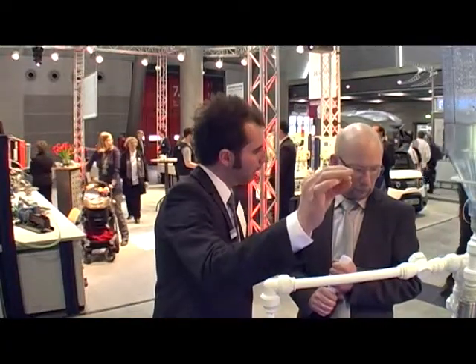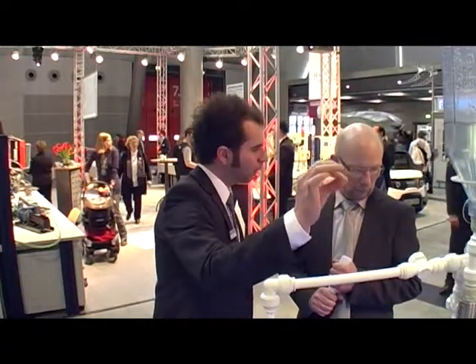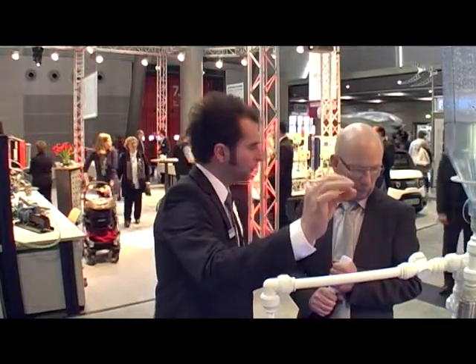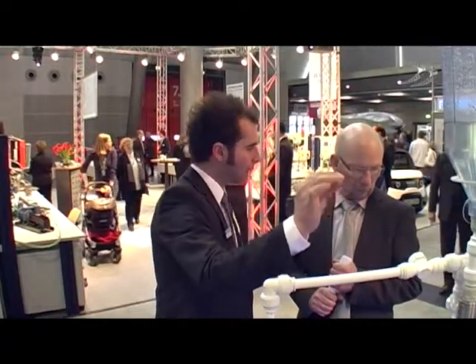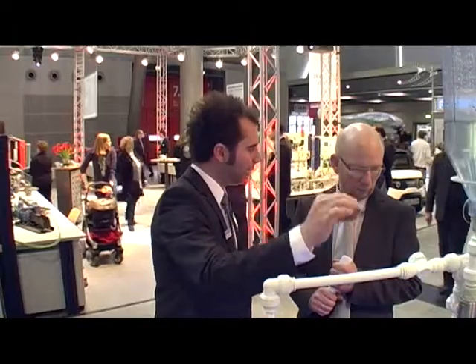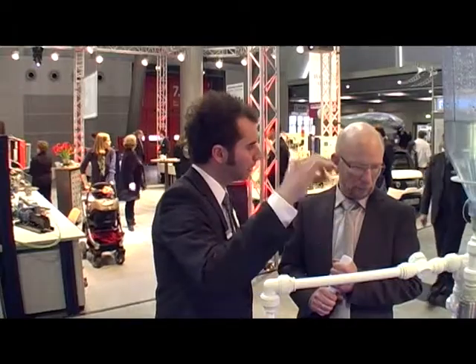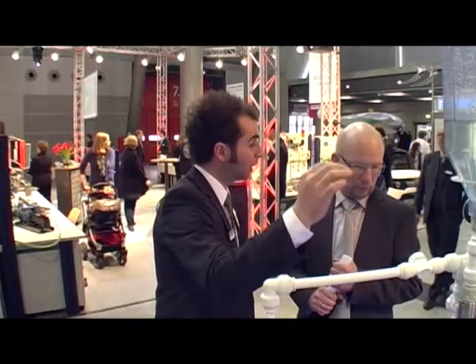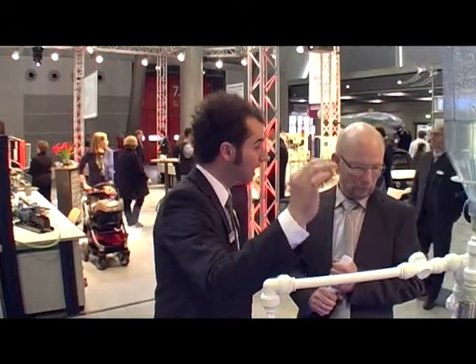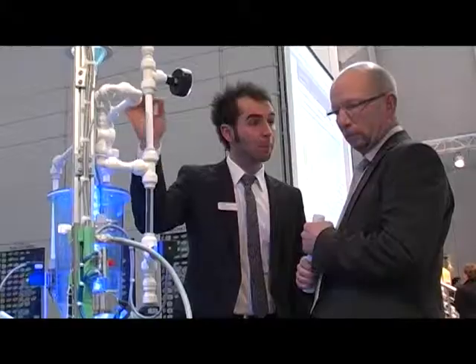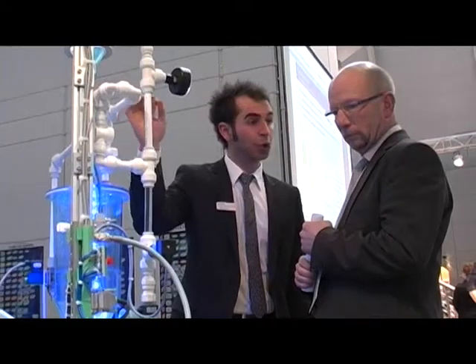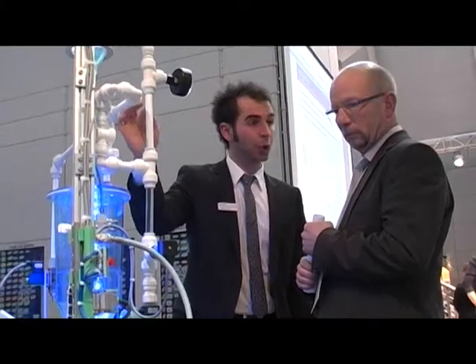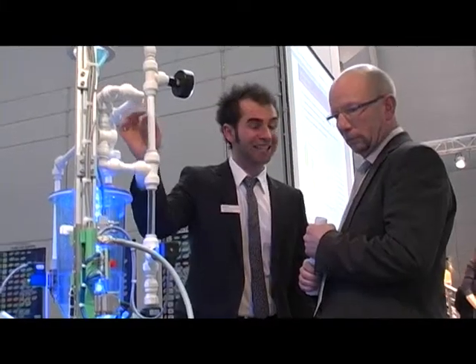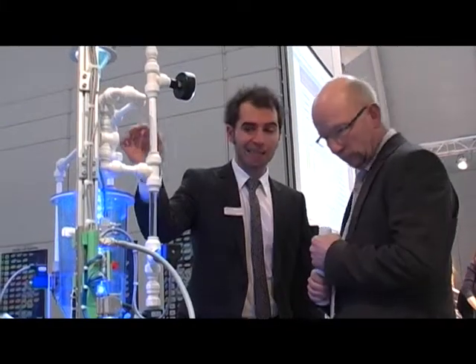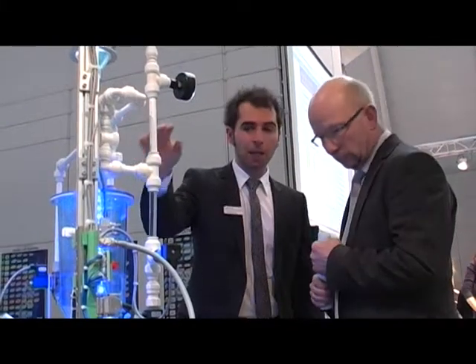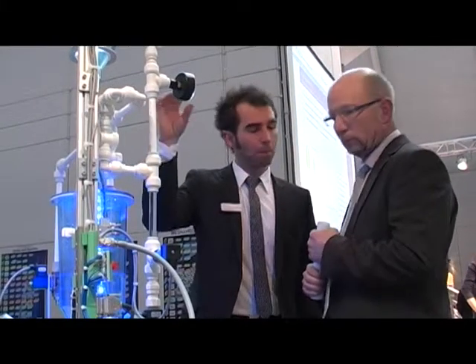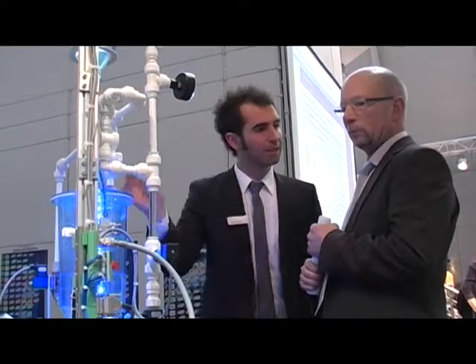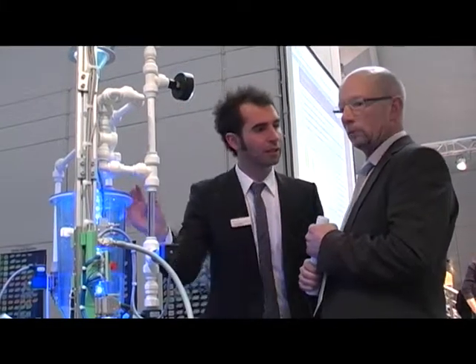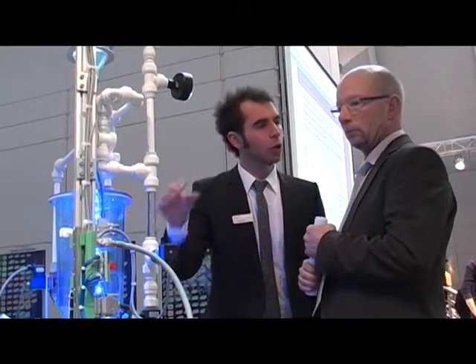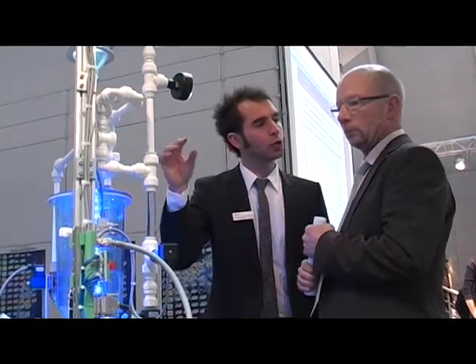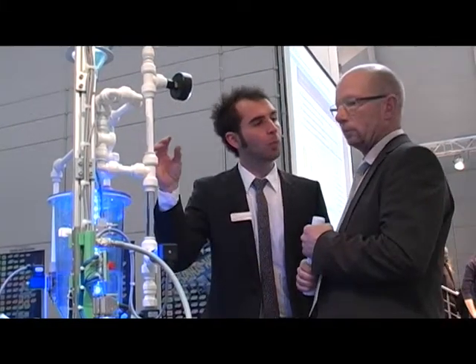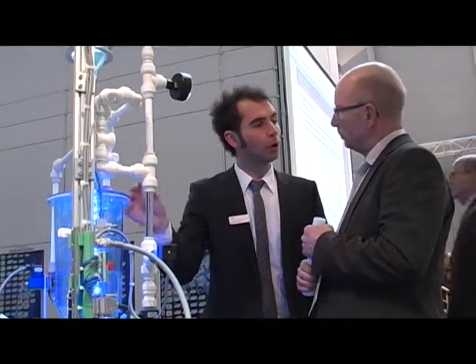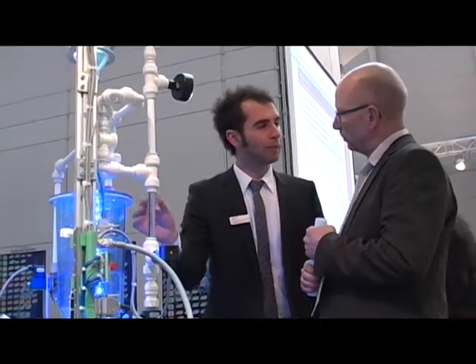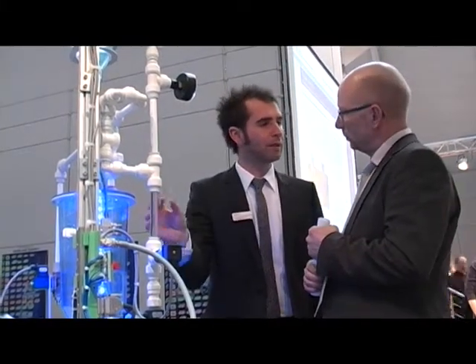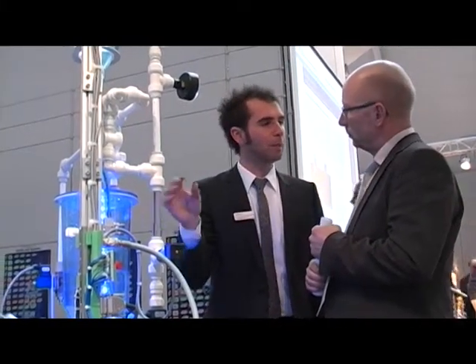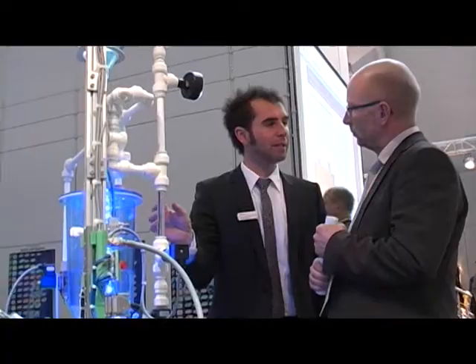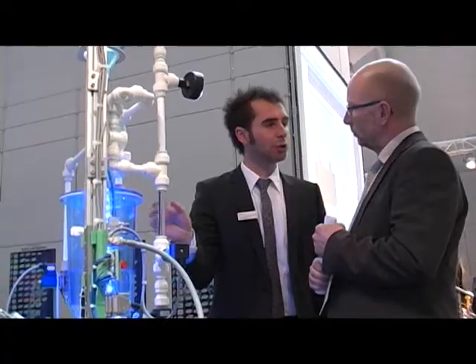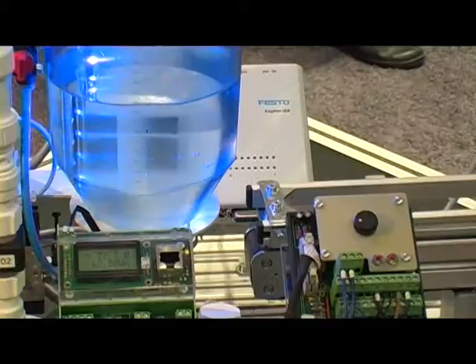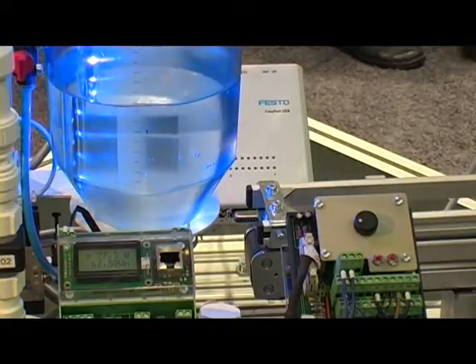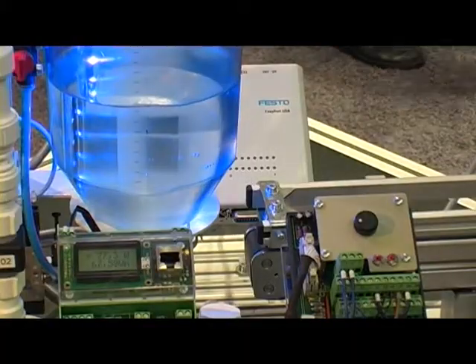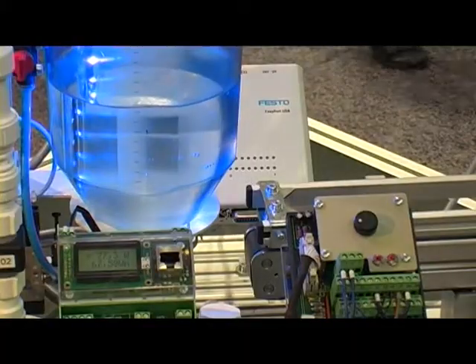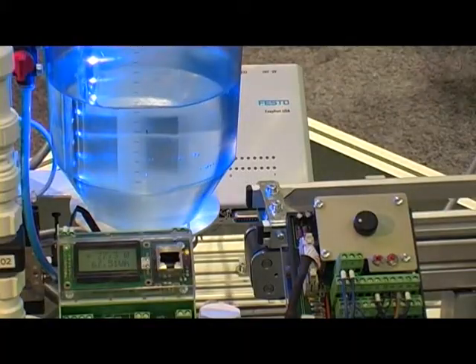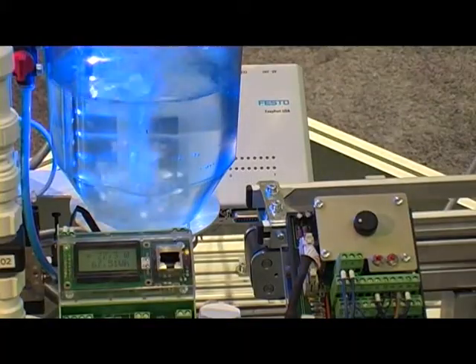The EDUCATE PA Basic introduces manual measurement and control, and the EDUCATE PA Advanced covers automated measurement and control.